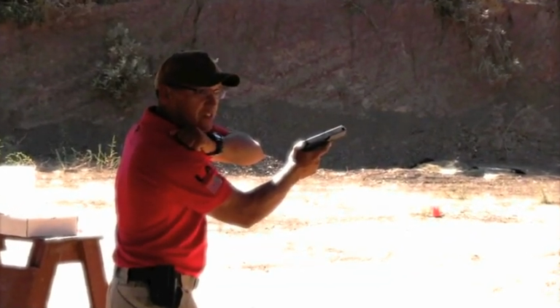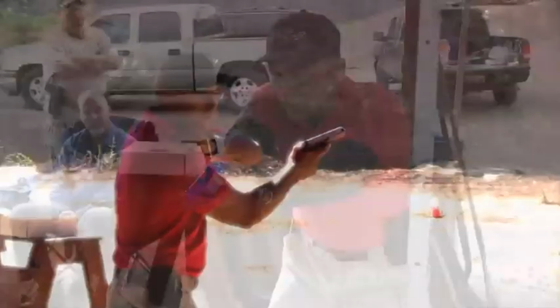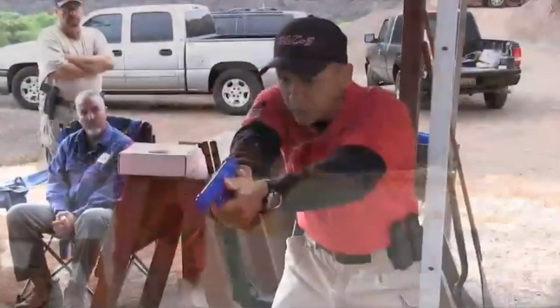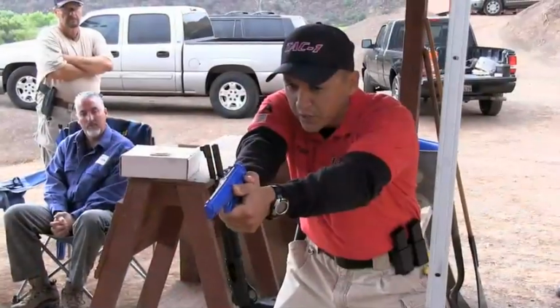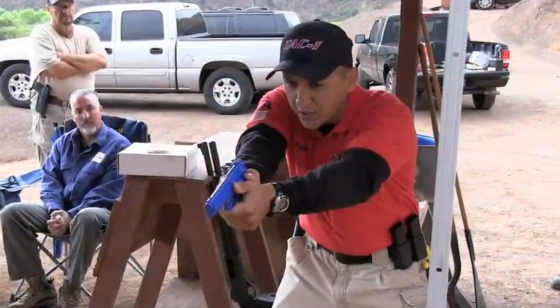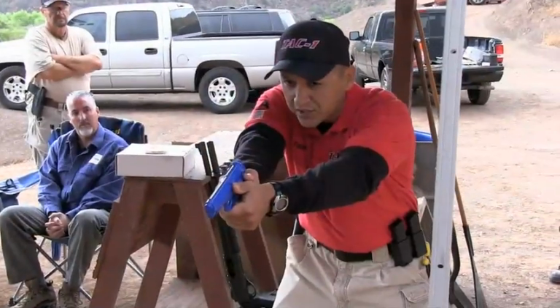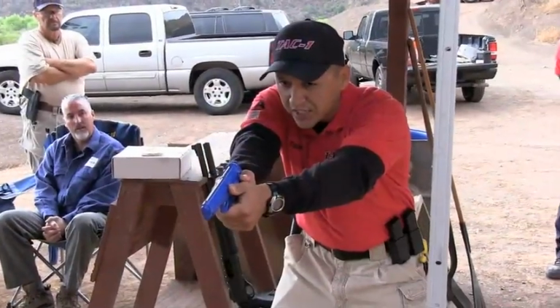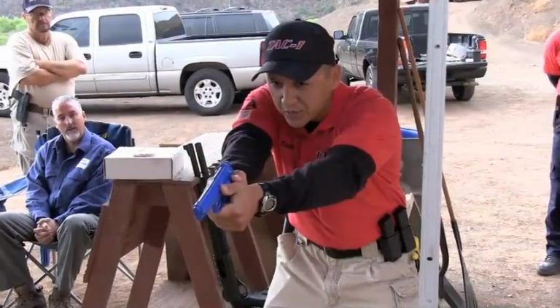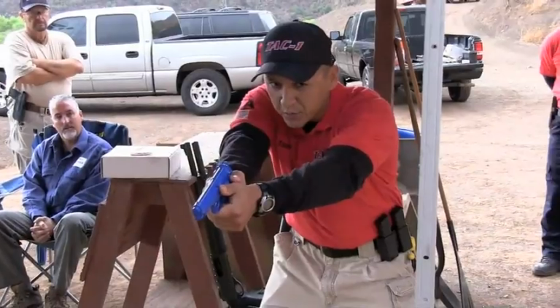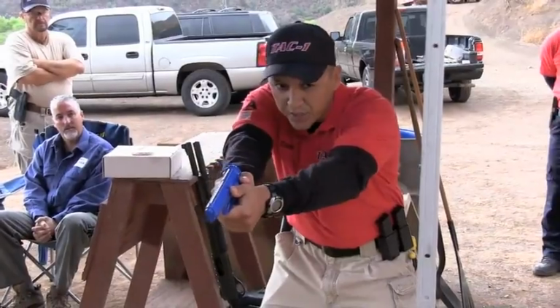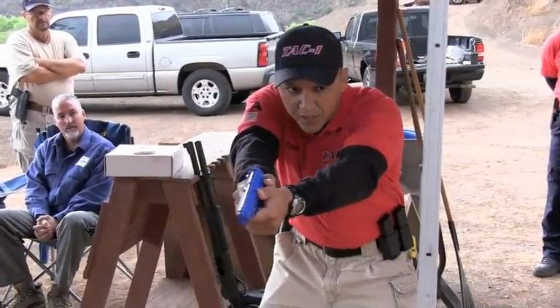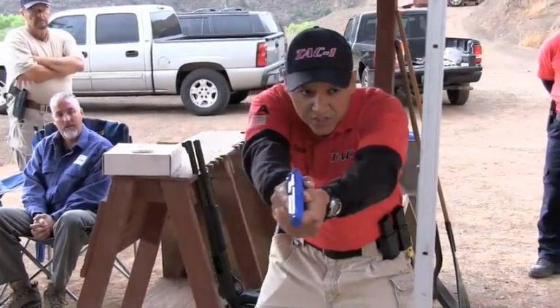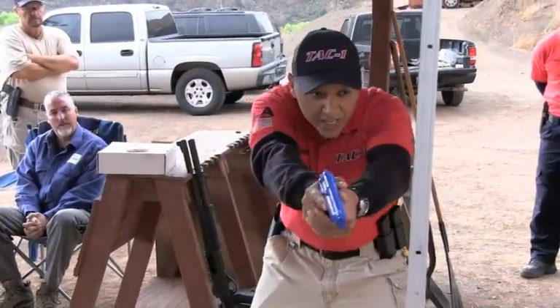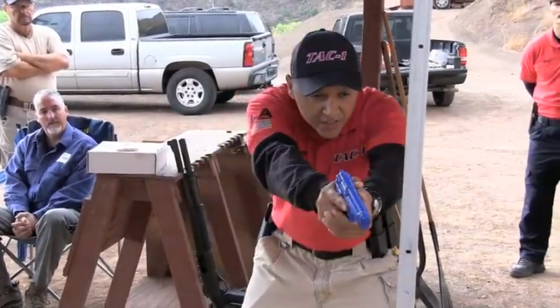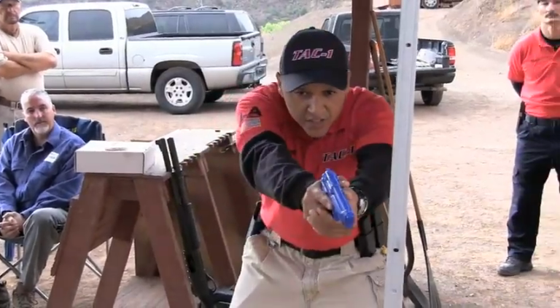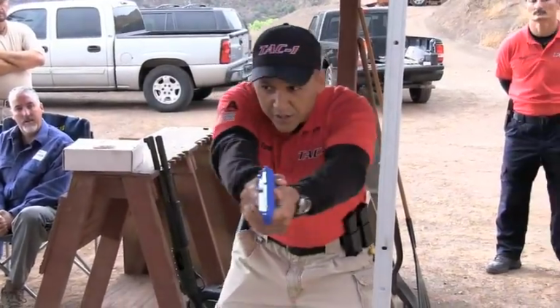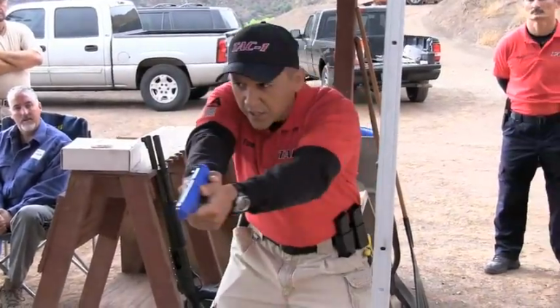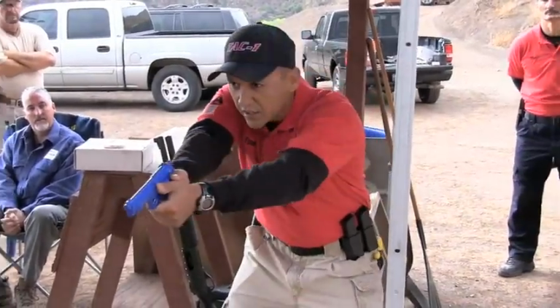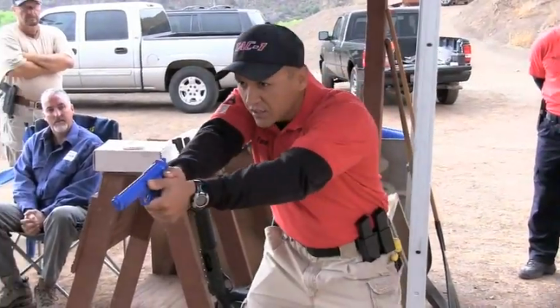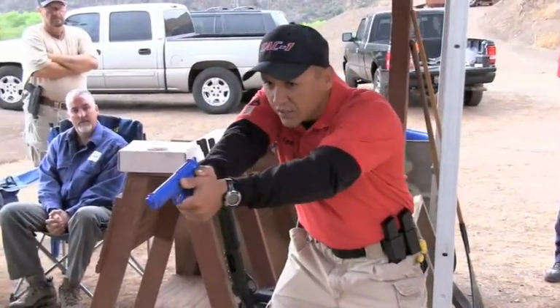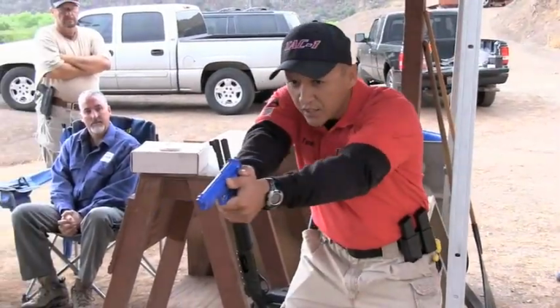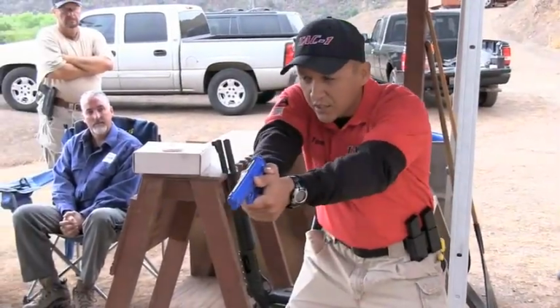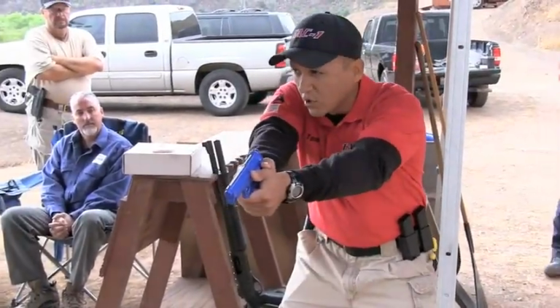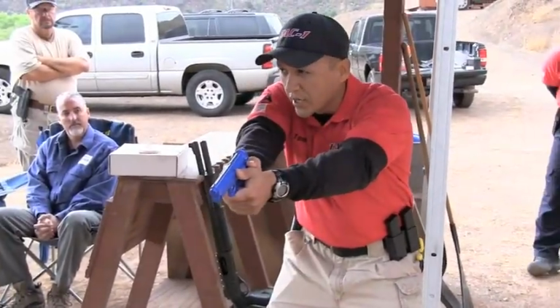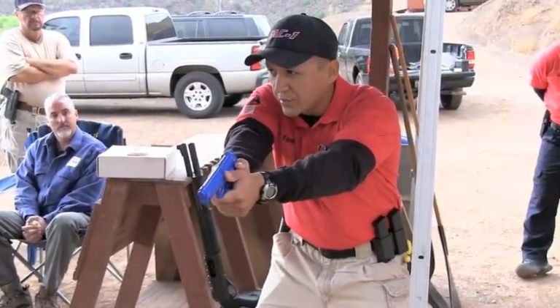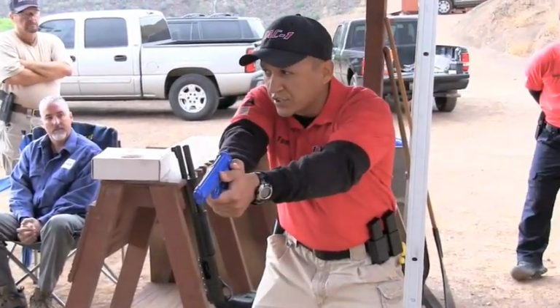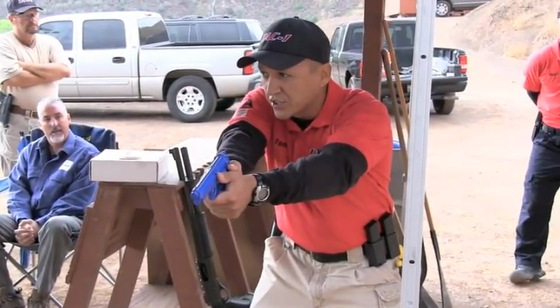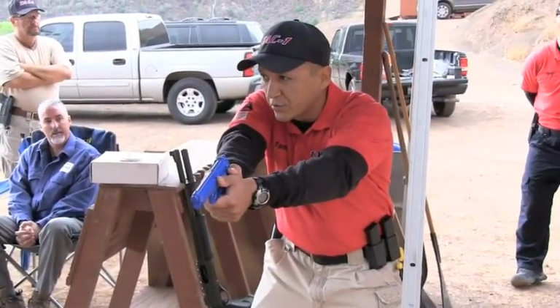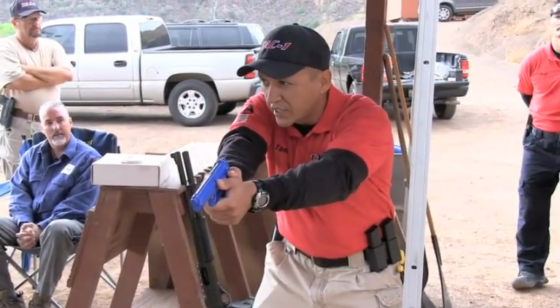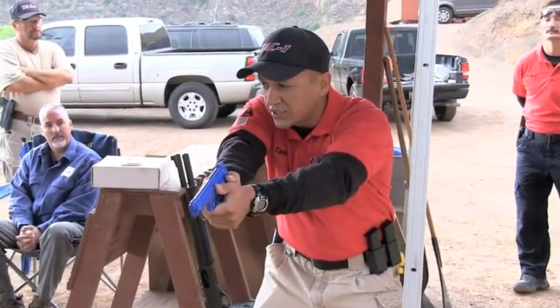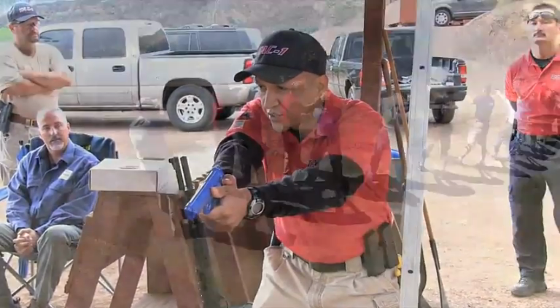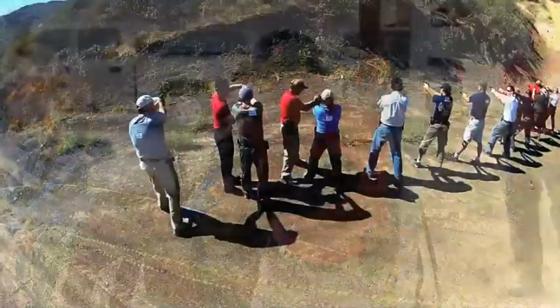We call it assessing, where we scan the area in a low-ready position, ready to shoot.